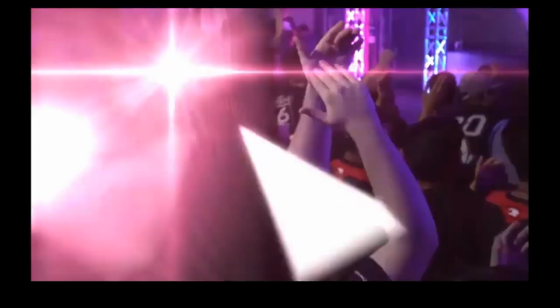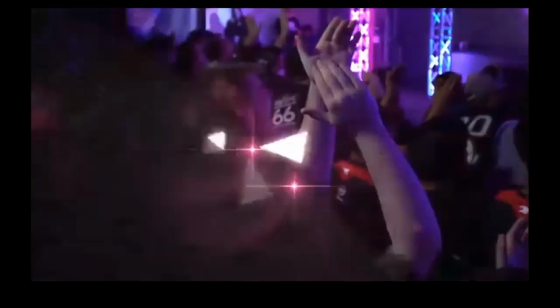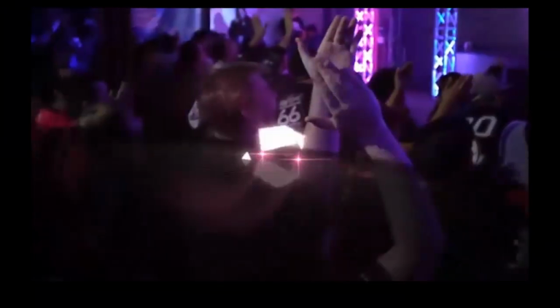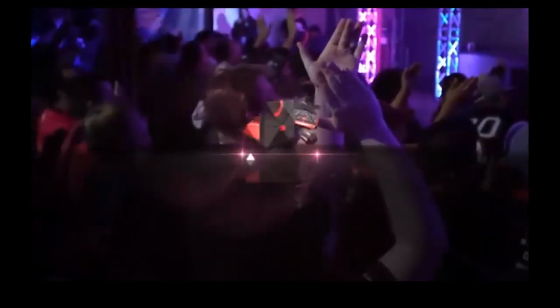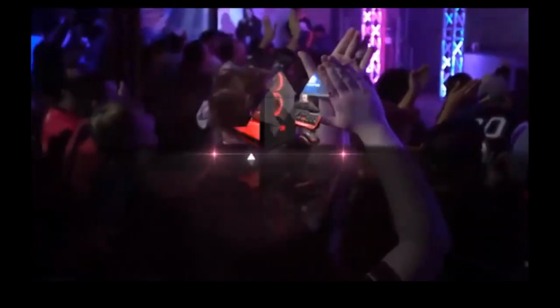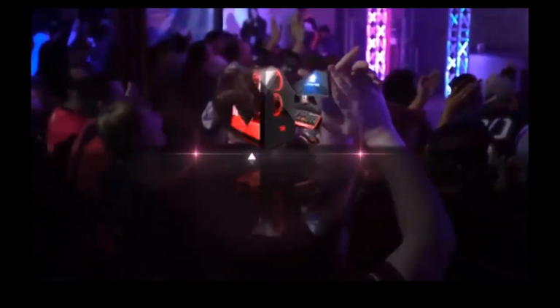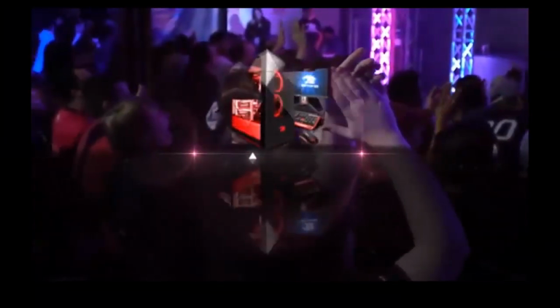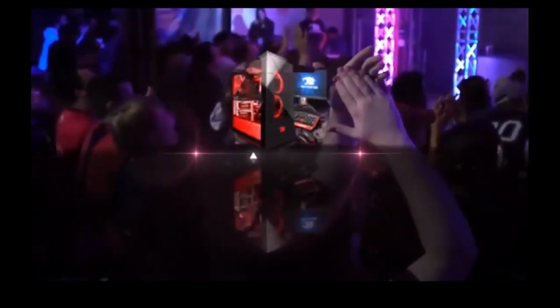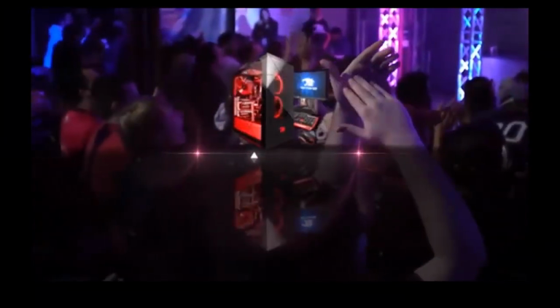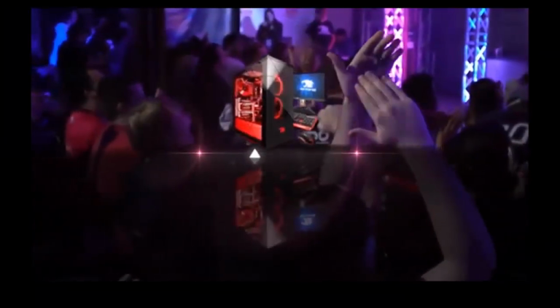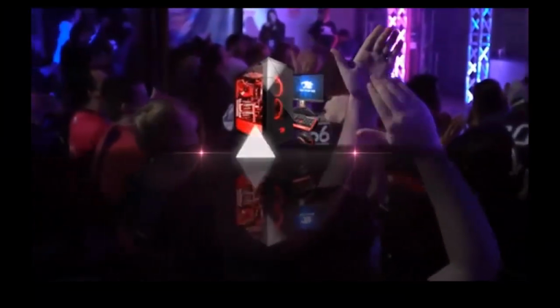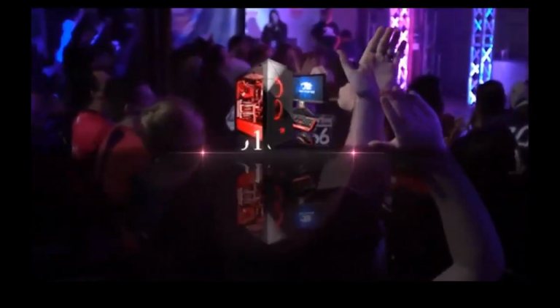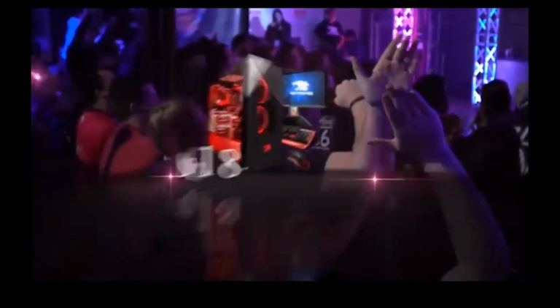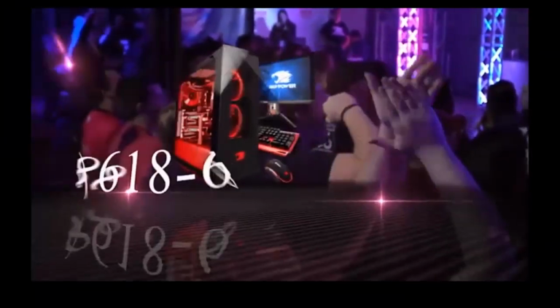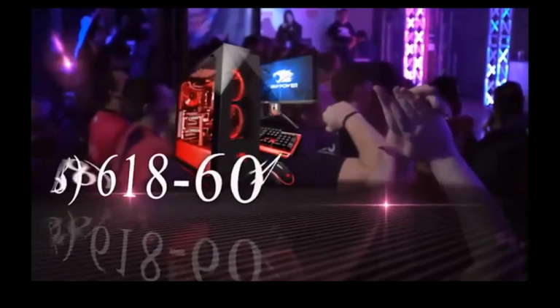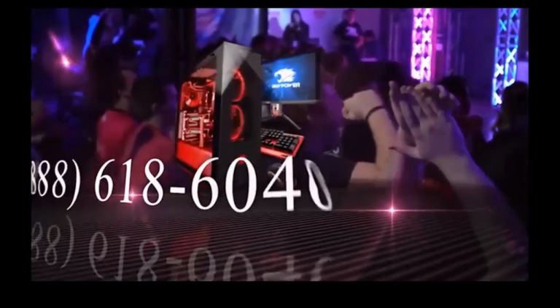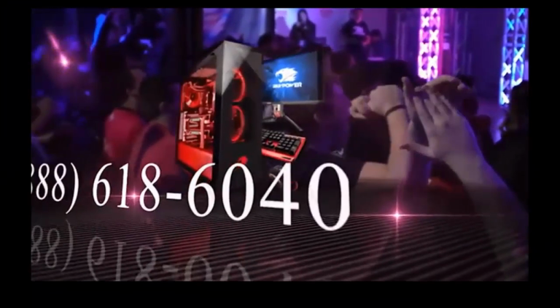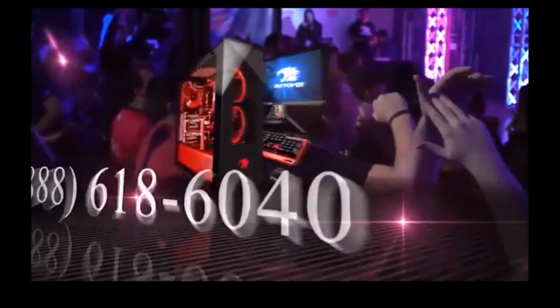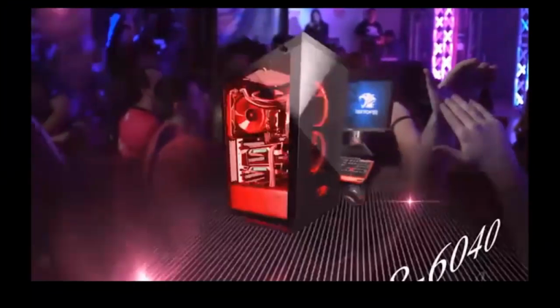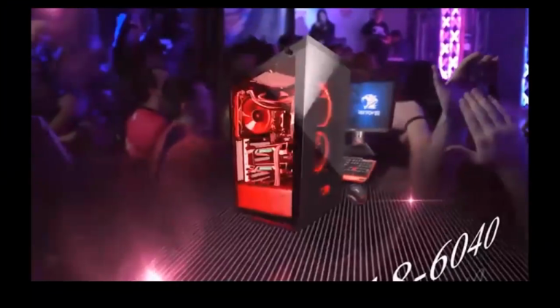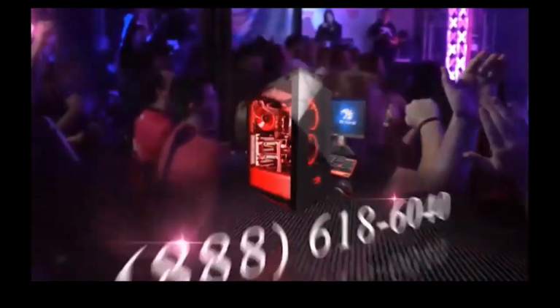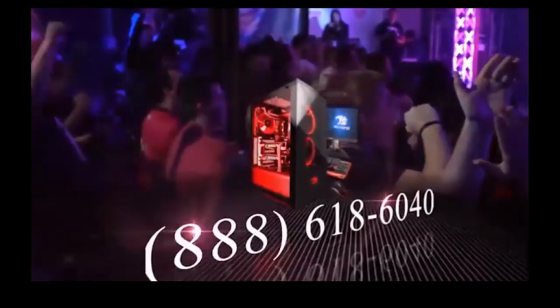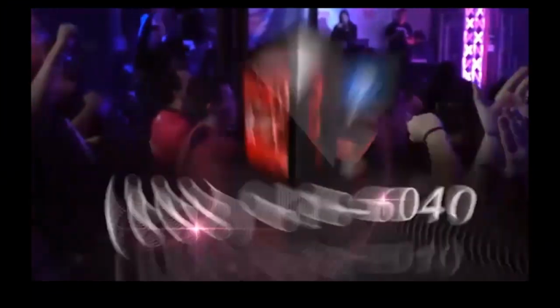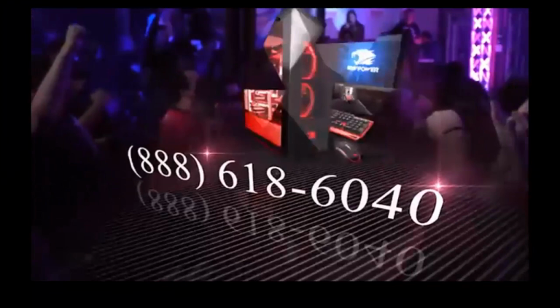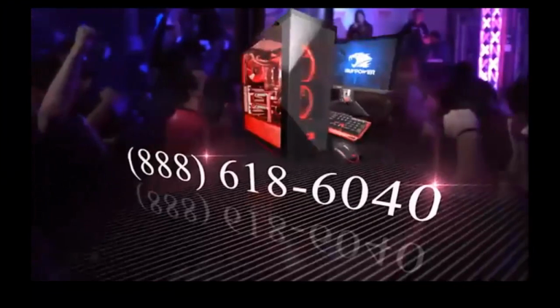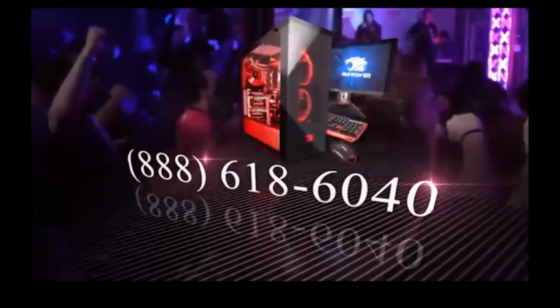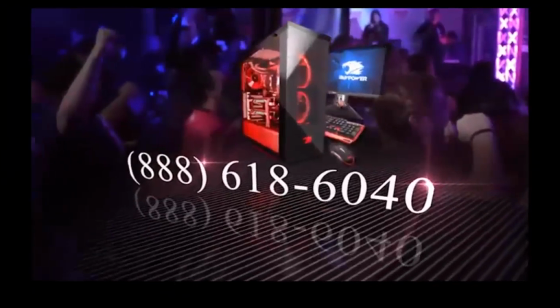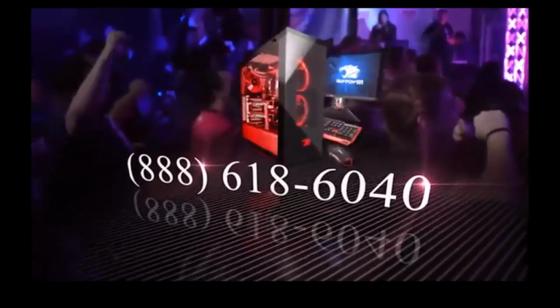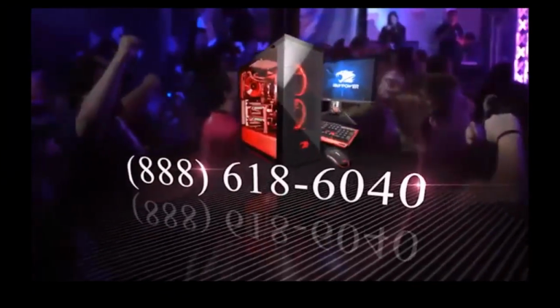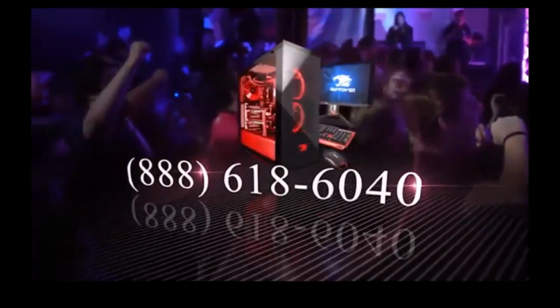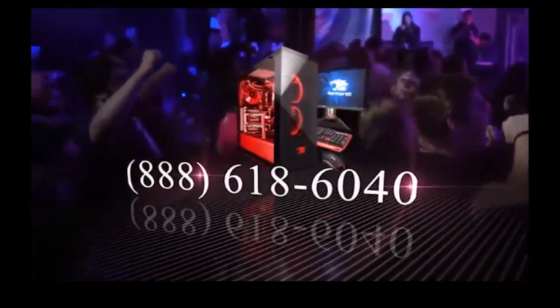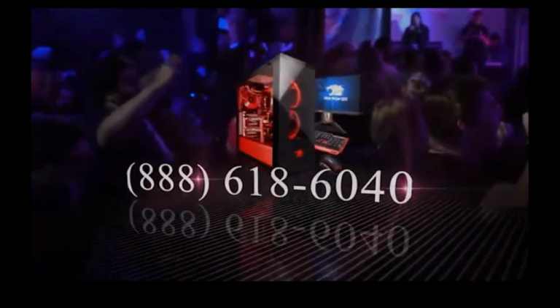And if you're running into any issues, feel free to call our tech support. This is Rudy from iBitPower, and I'll see you online.